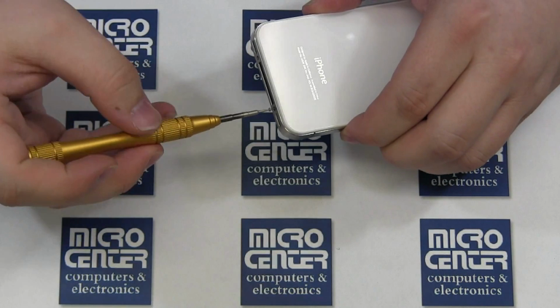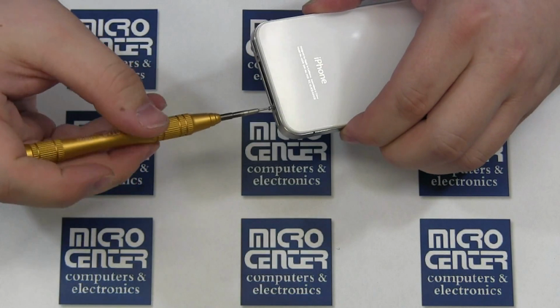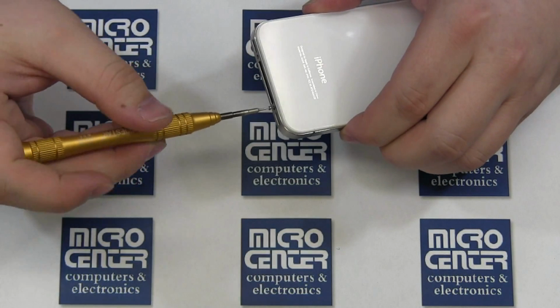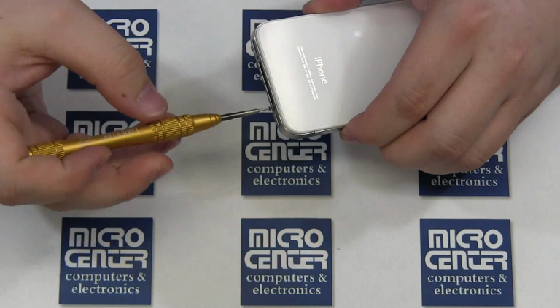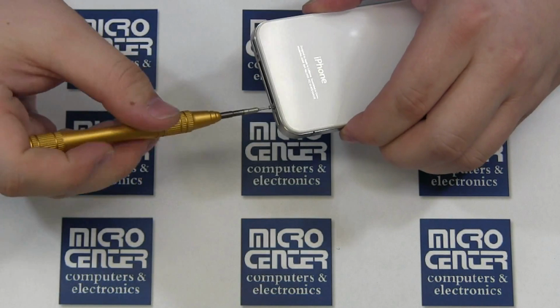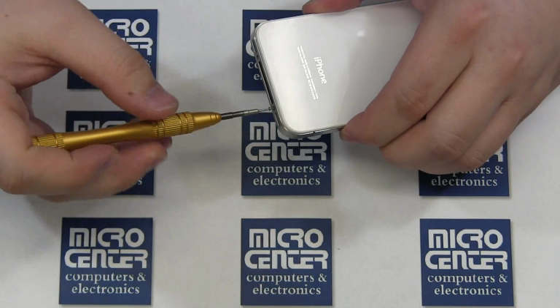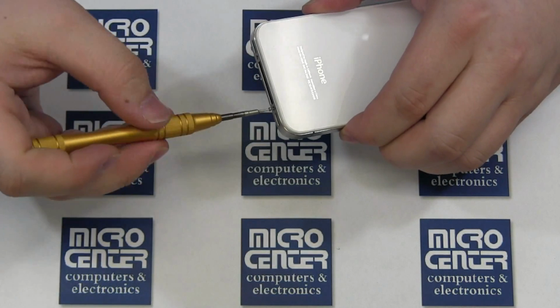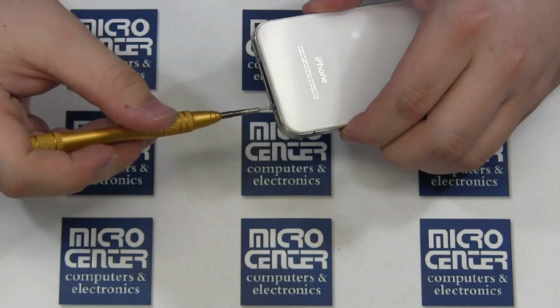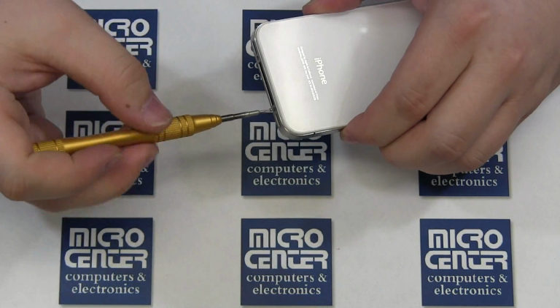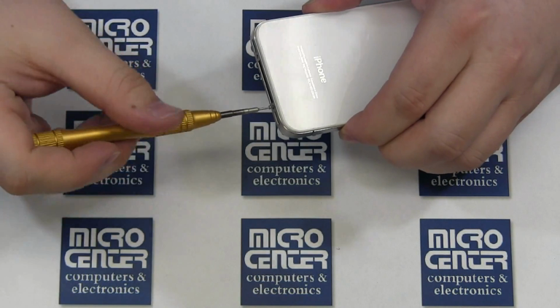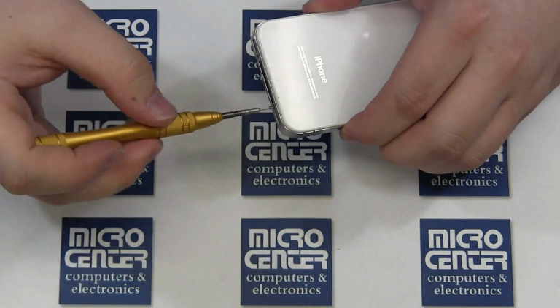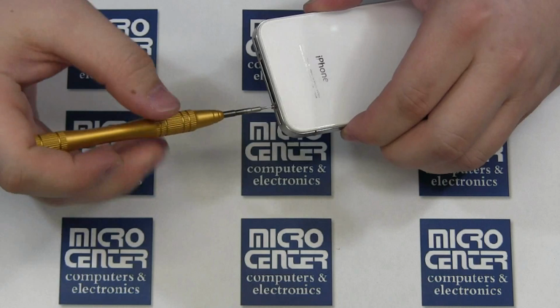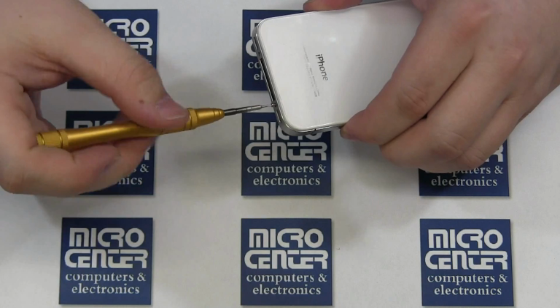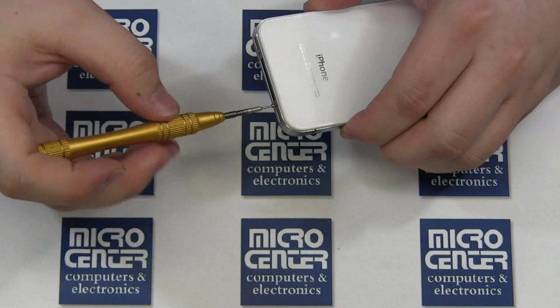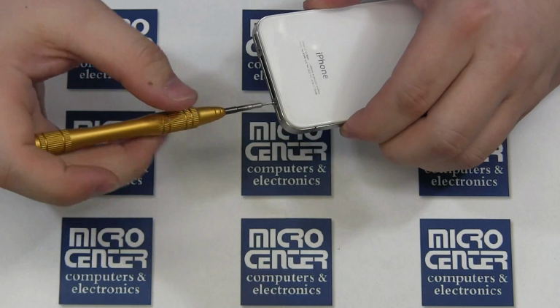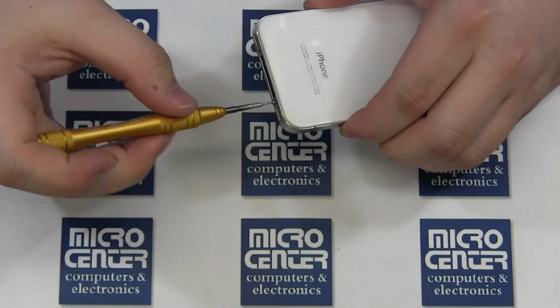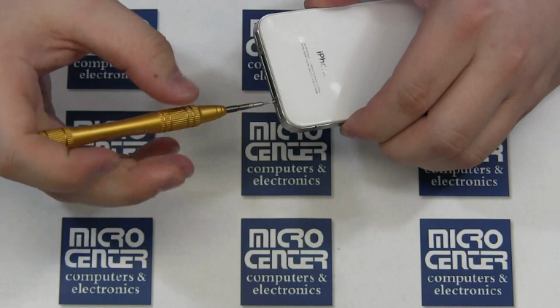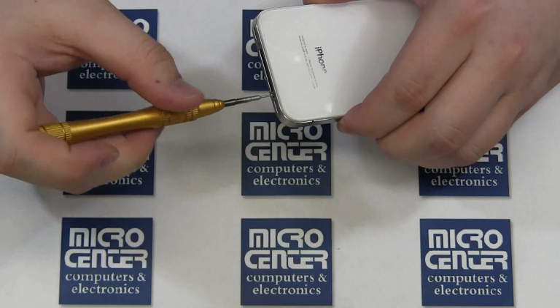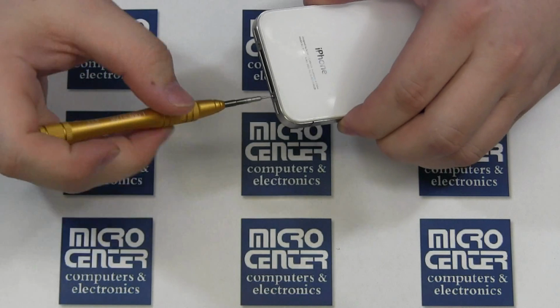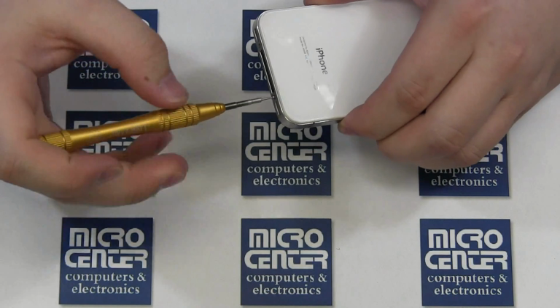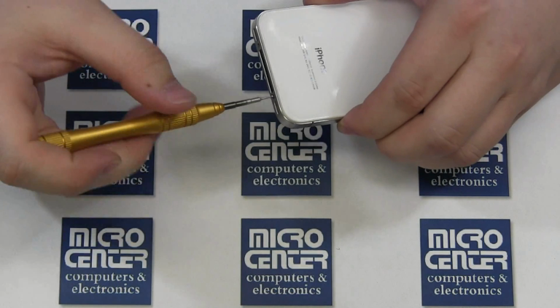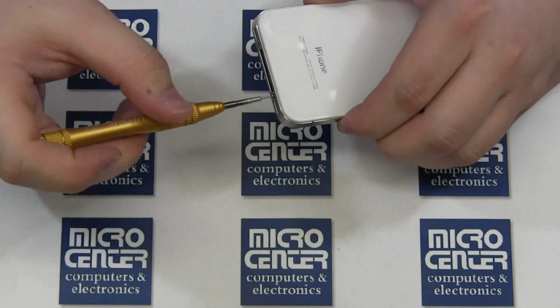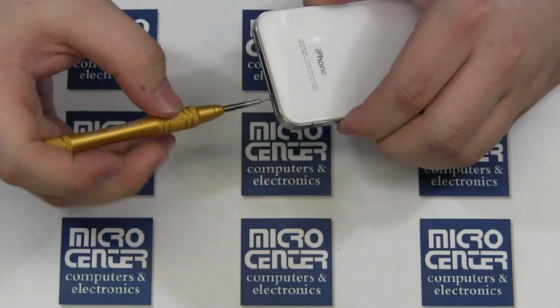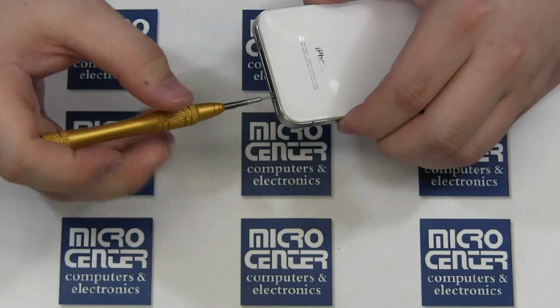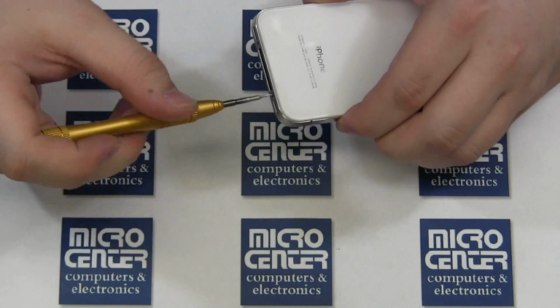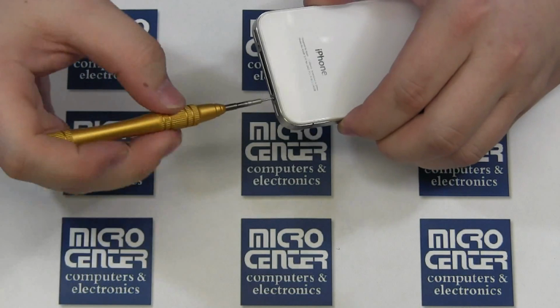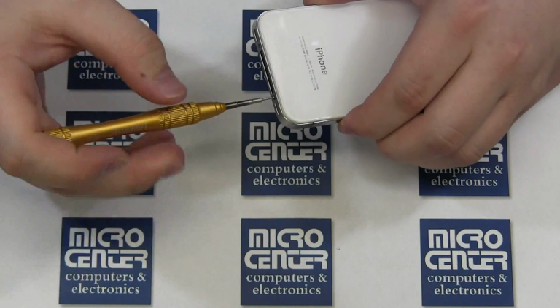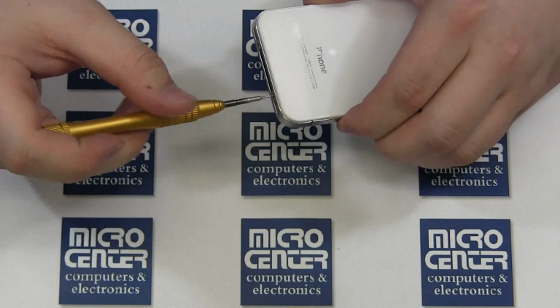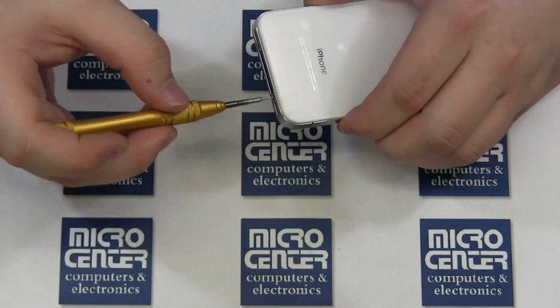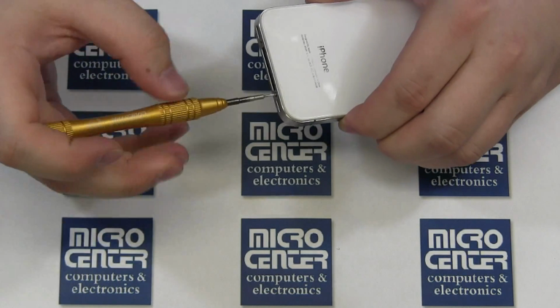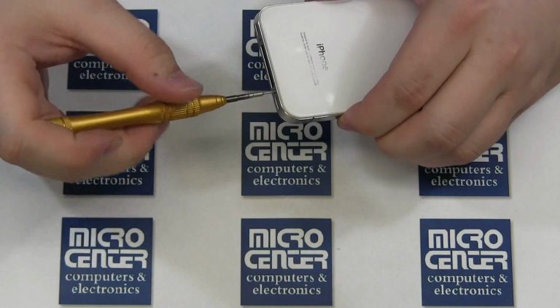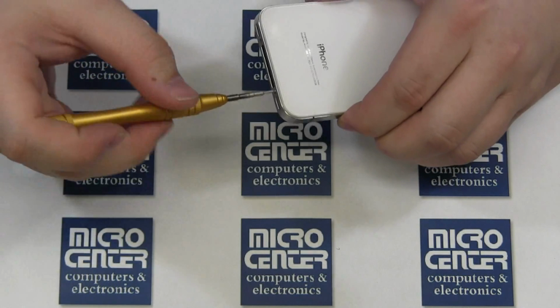Test all the functions of your phone. If you've done everything properly, your phone should function like new.